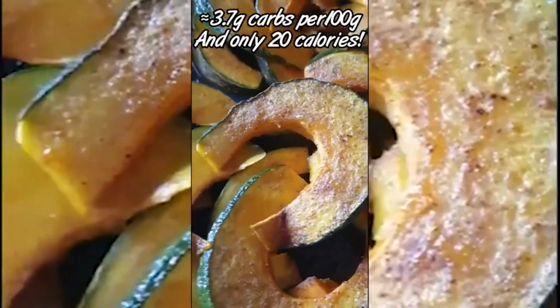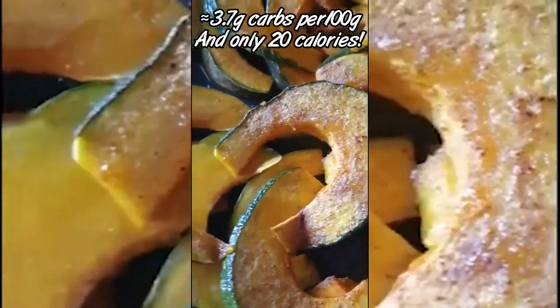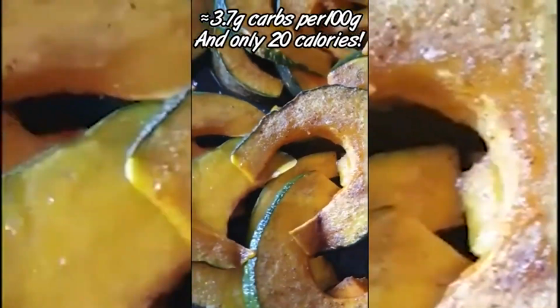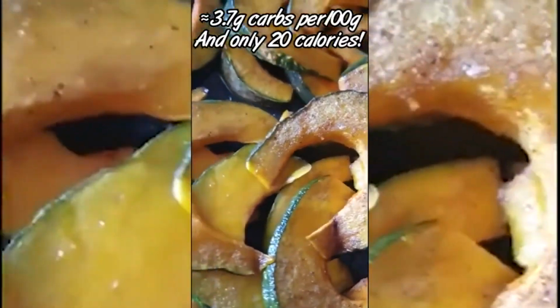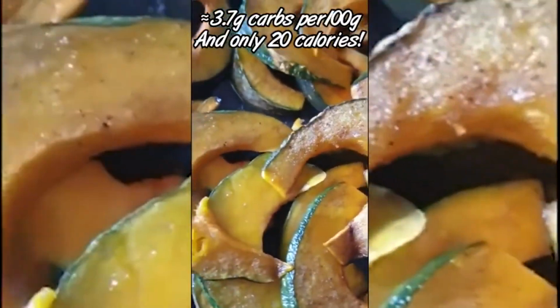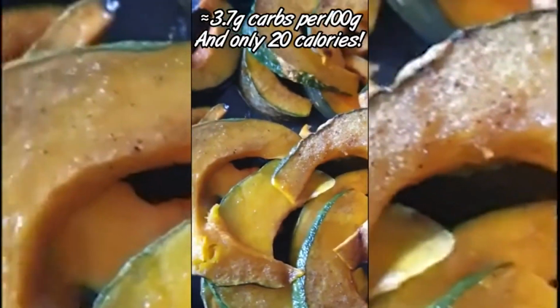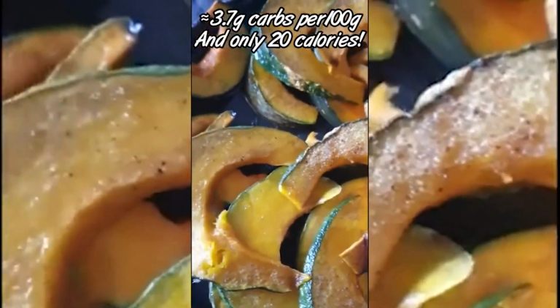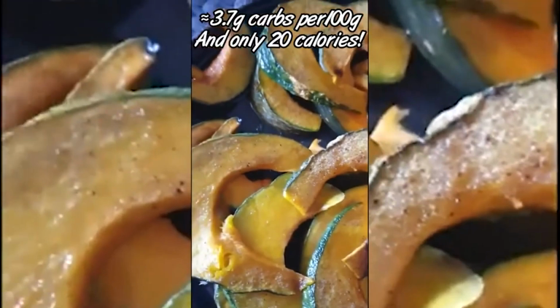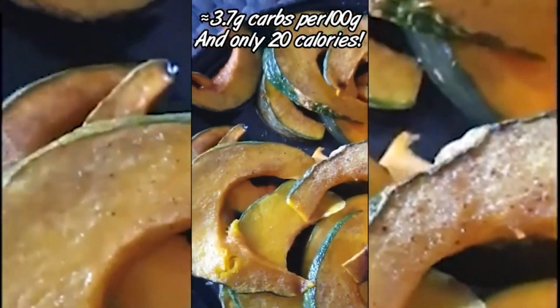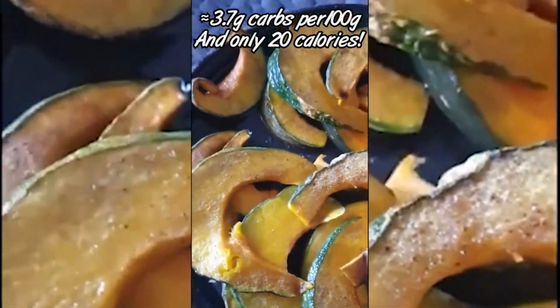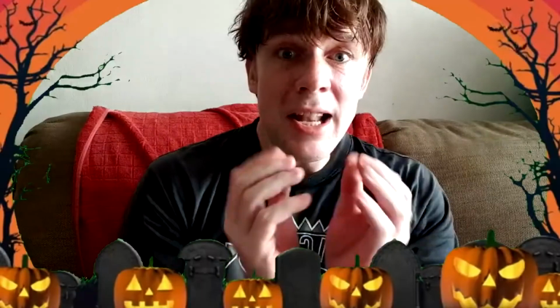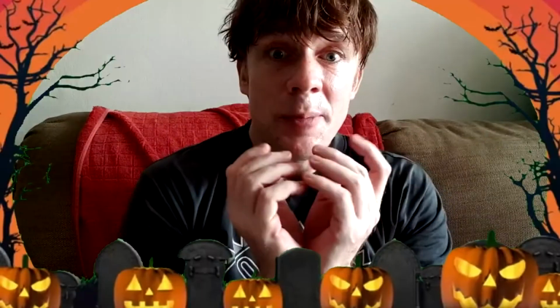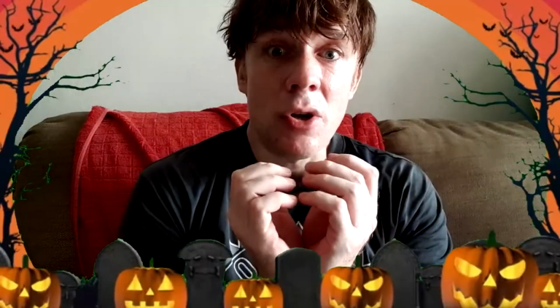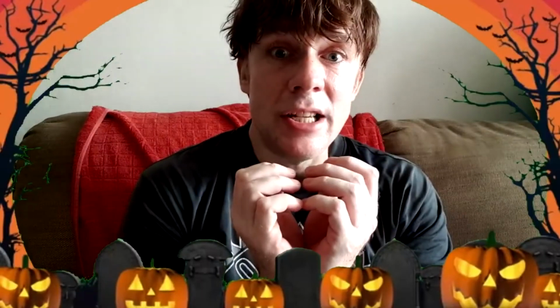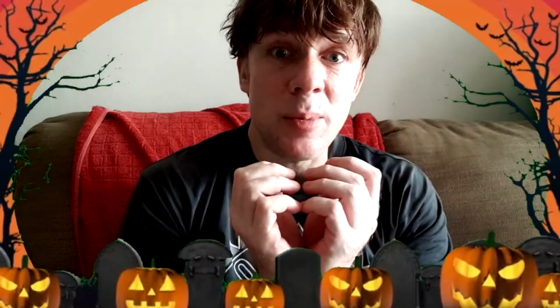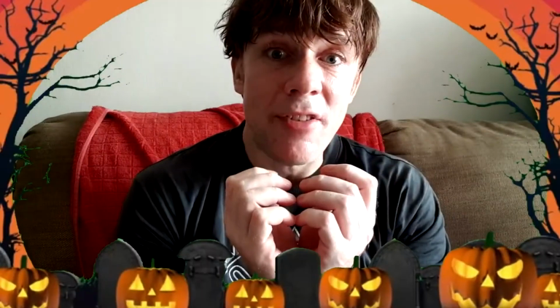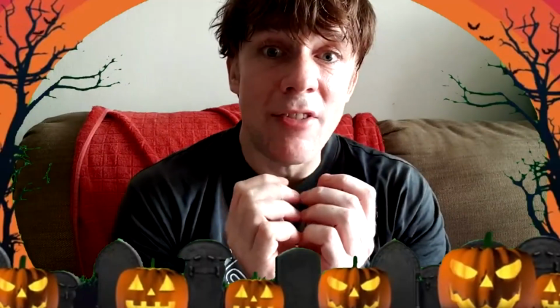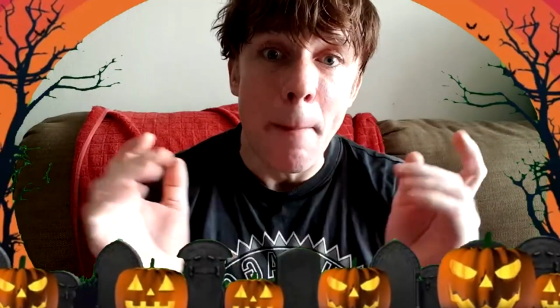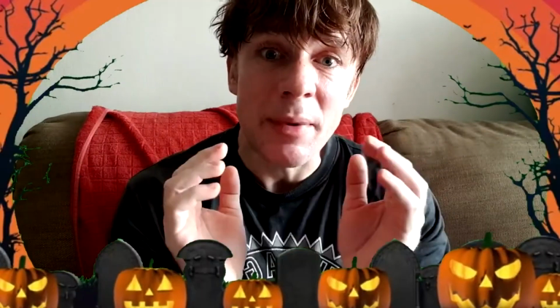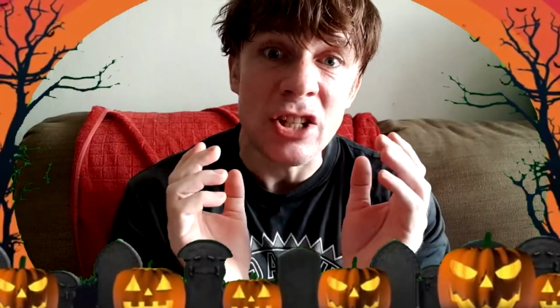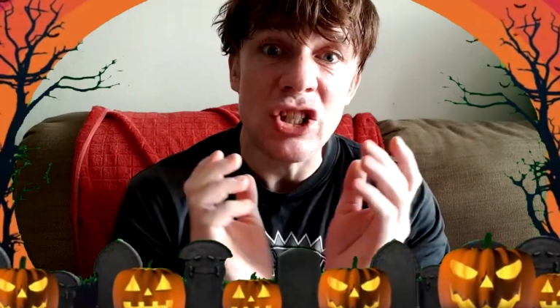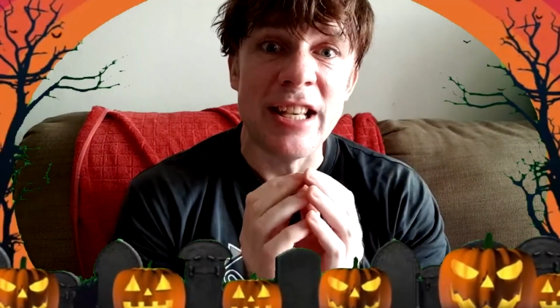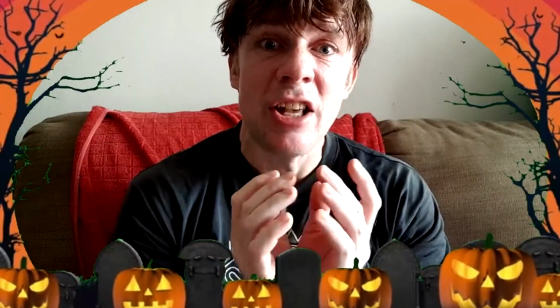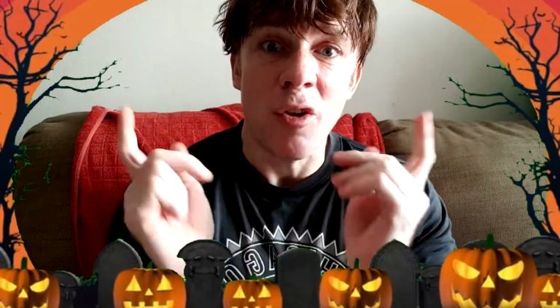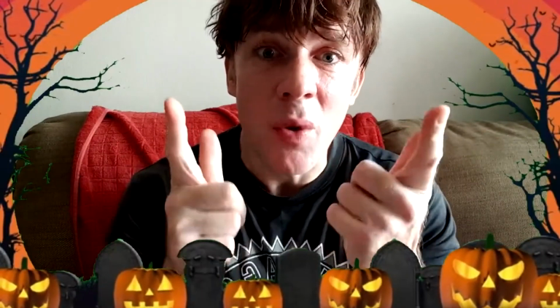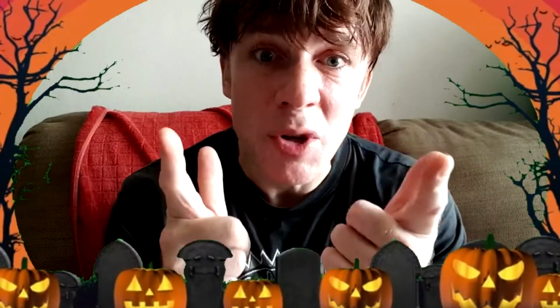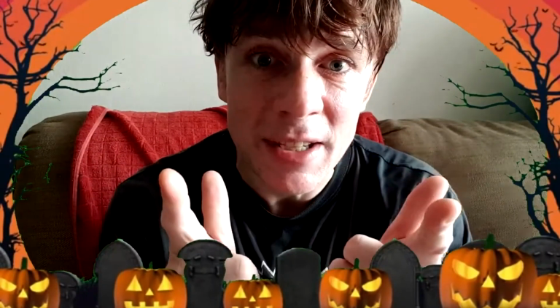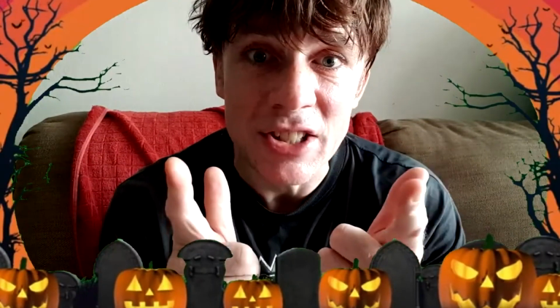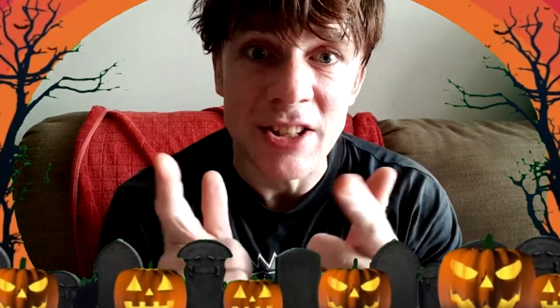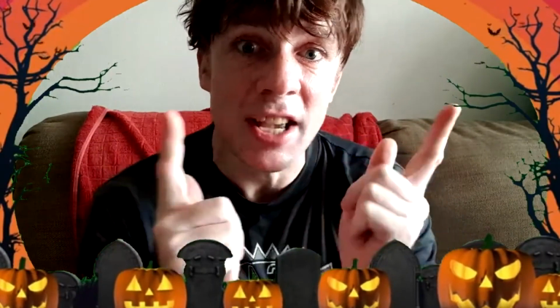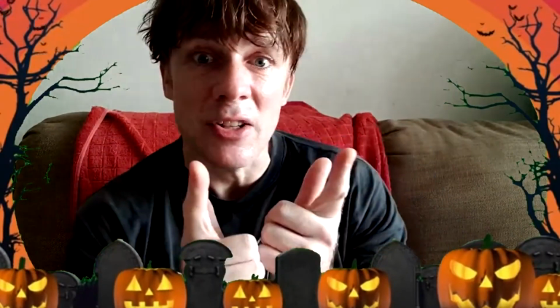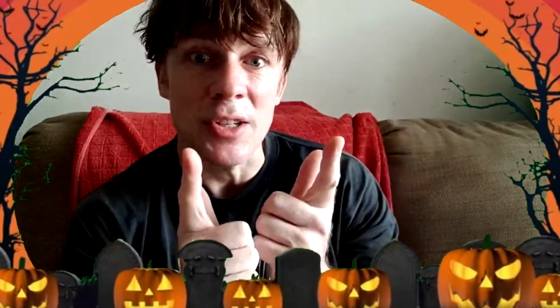So quick and easy, so delicious, perfectly fine on keto. And last but not least, we have our lovely pumpkin seeds. Don't throw out your pumpkin seeds — check out this one.